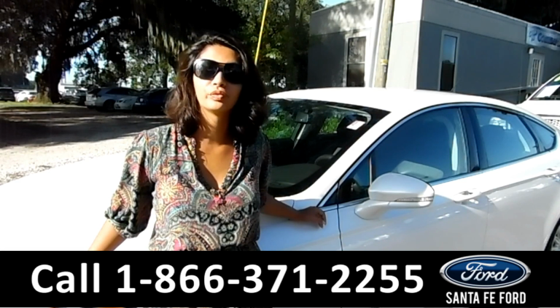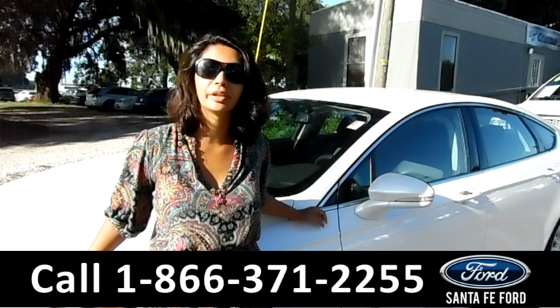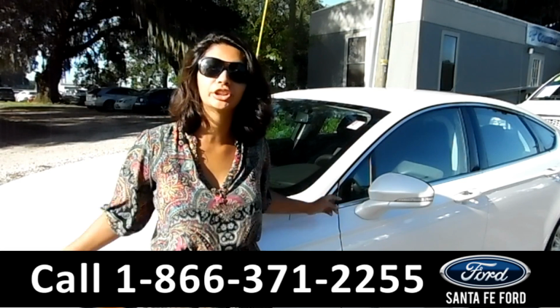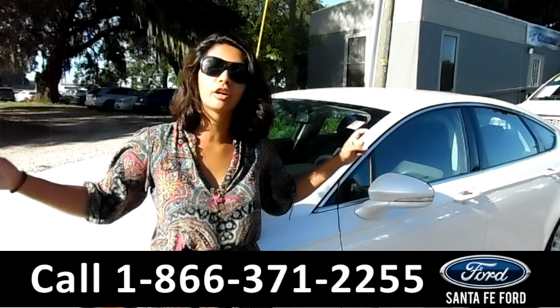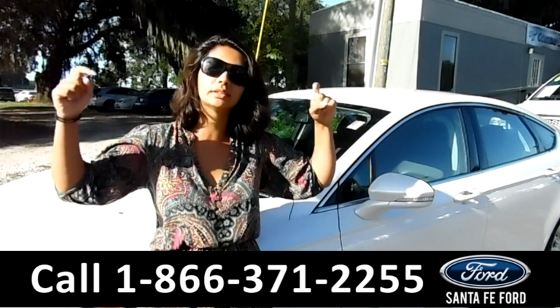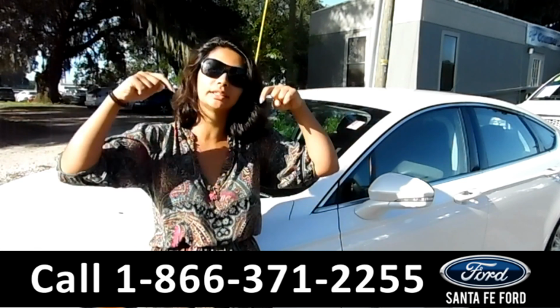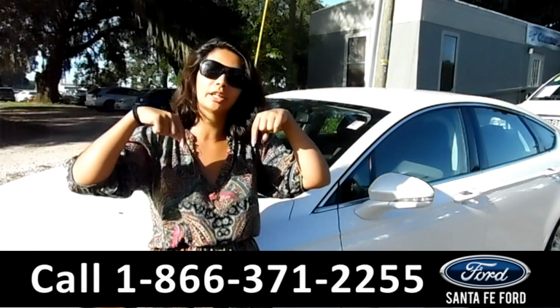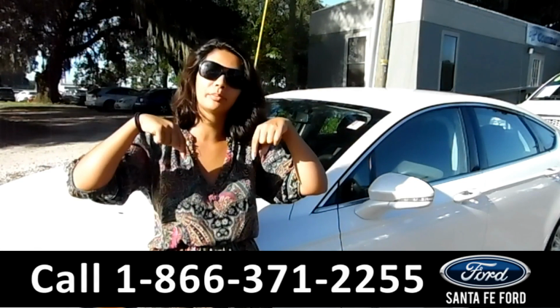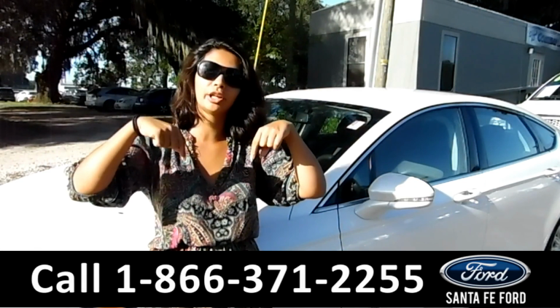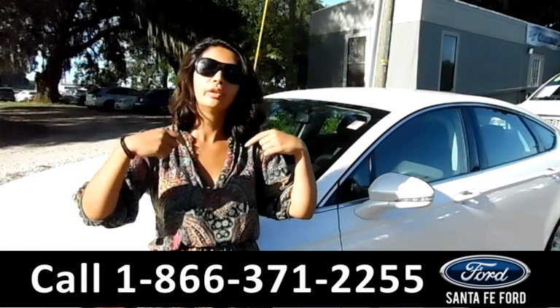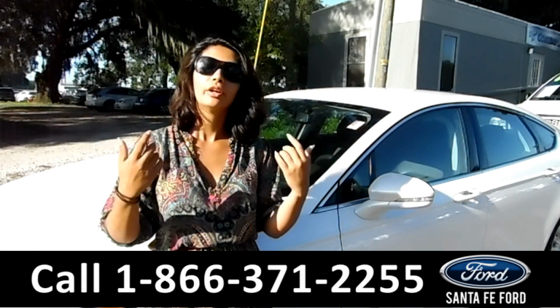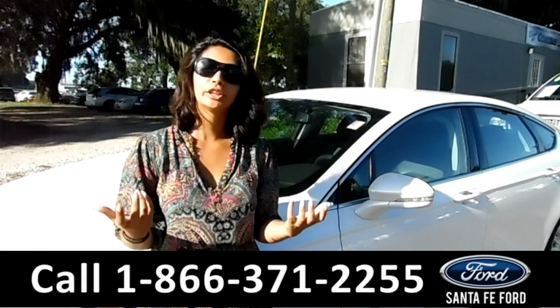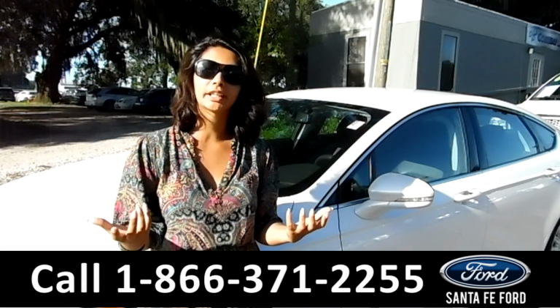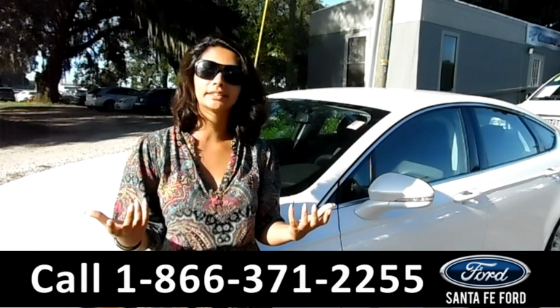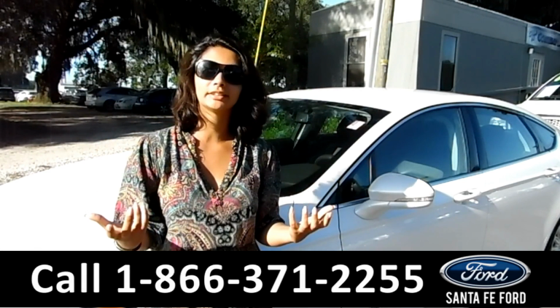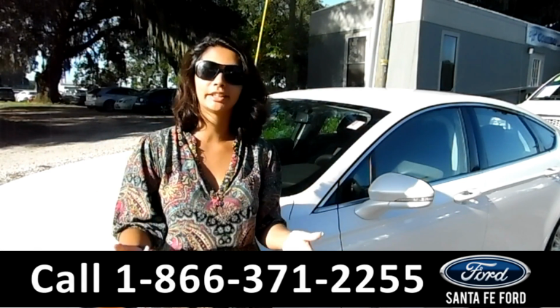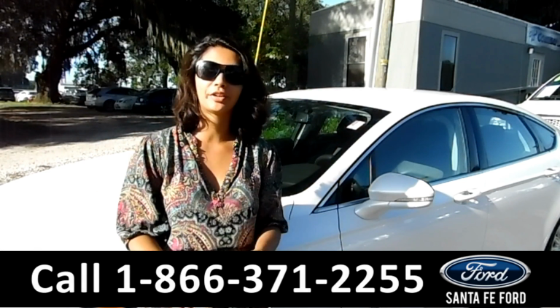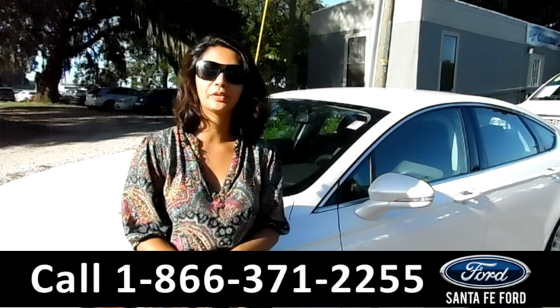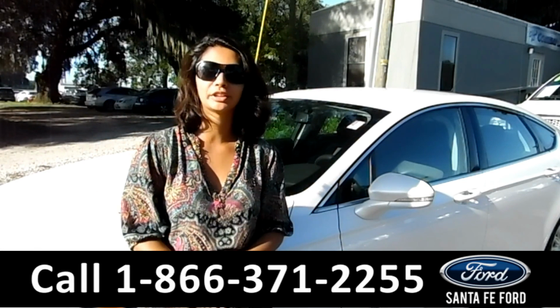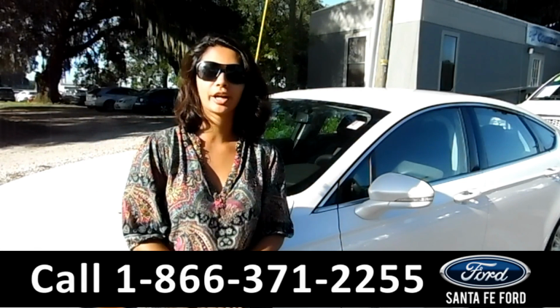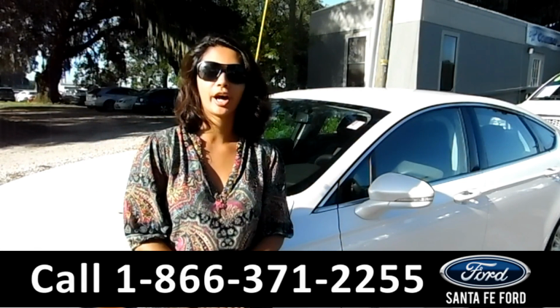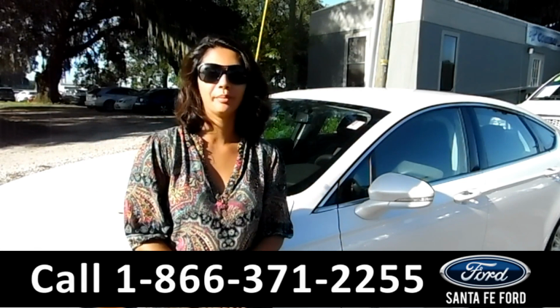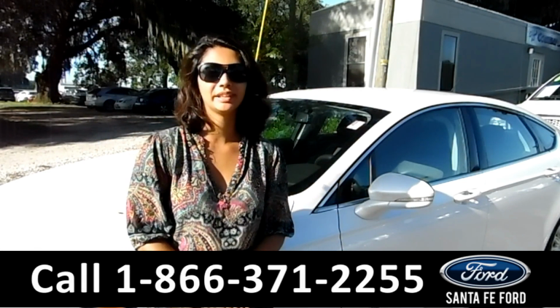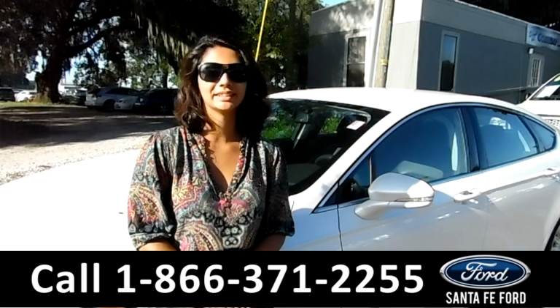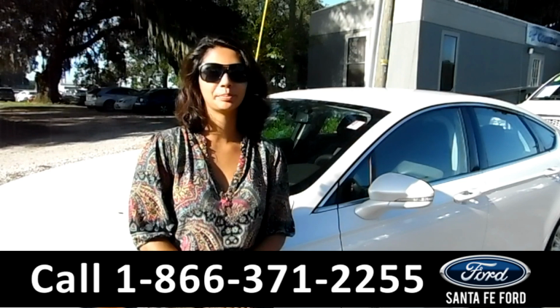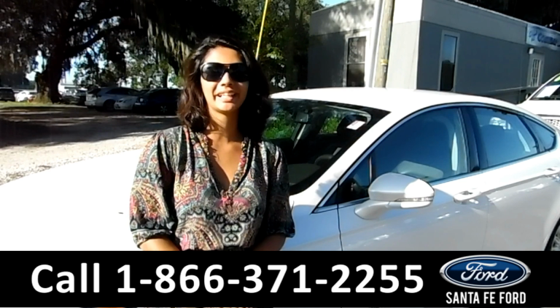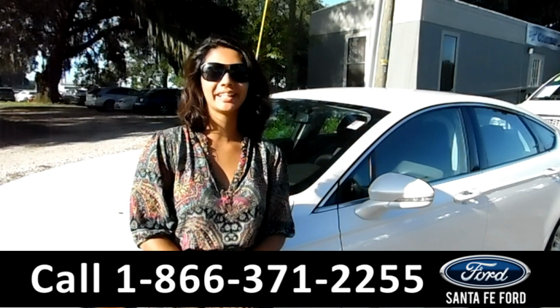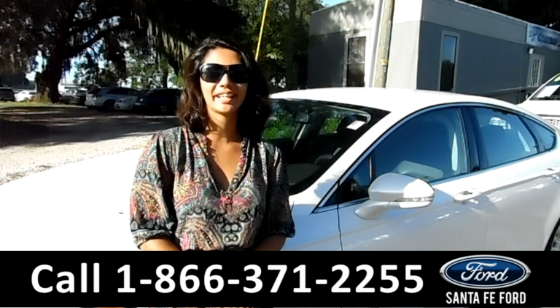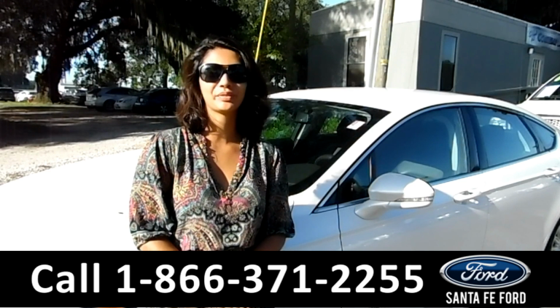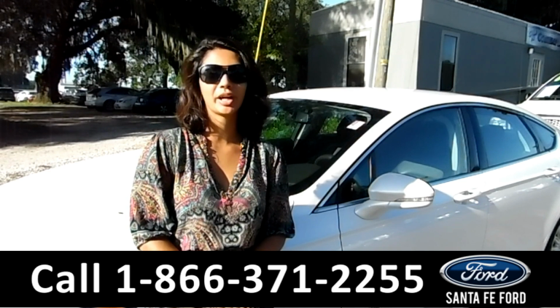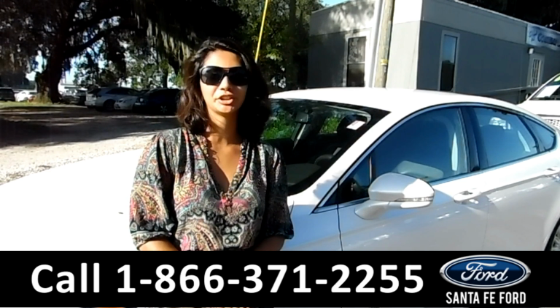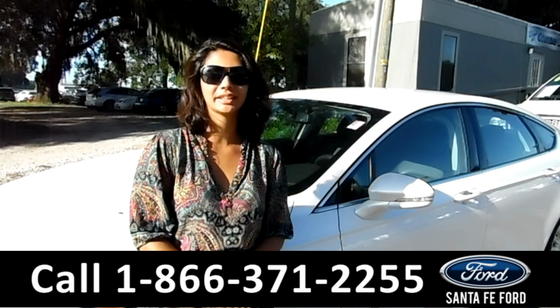For more information, call us at the number below, or check us out at SantaFeFord.com. This is Brandi. Thanks for watching.